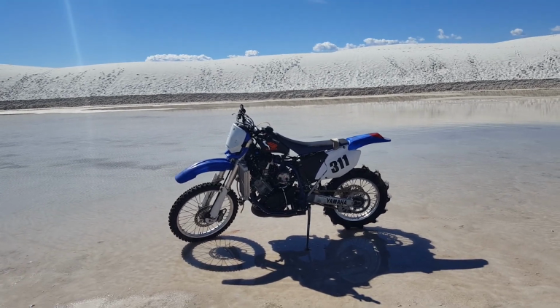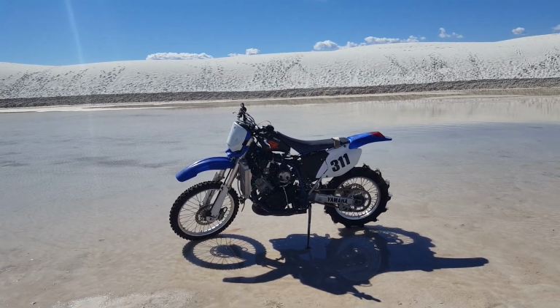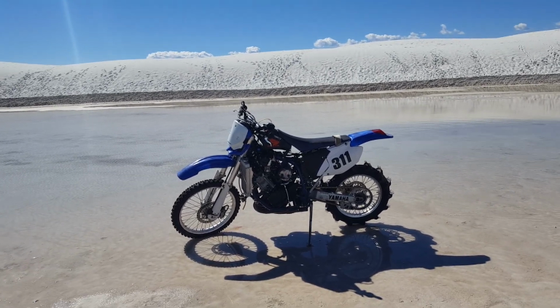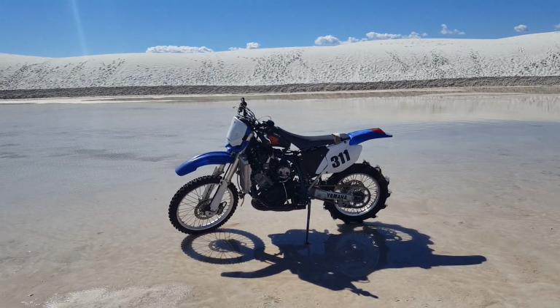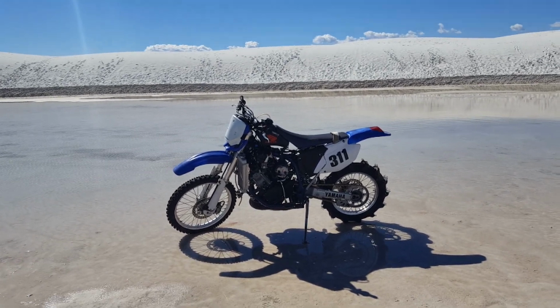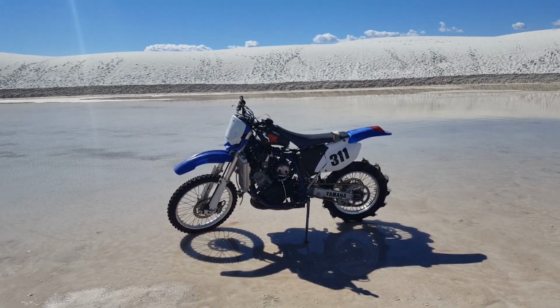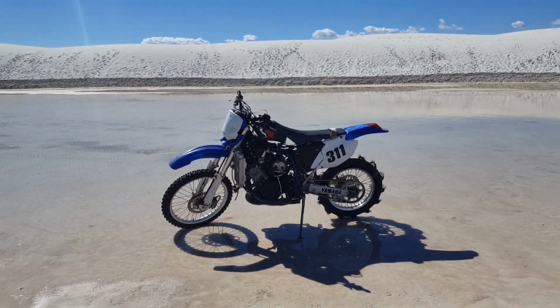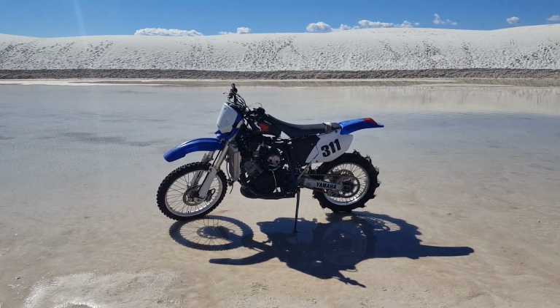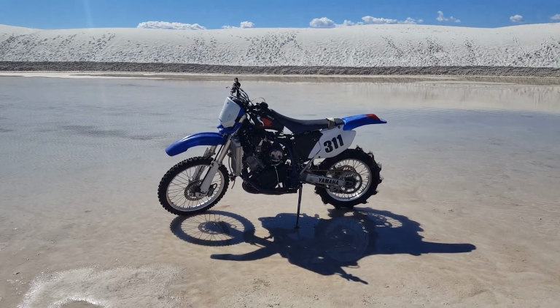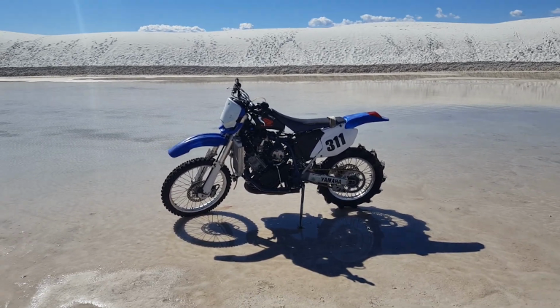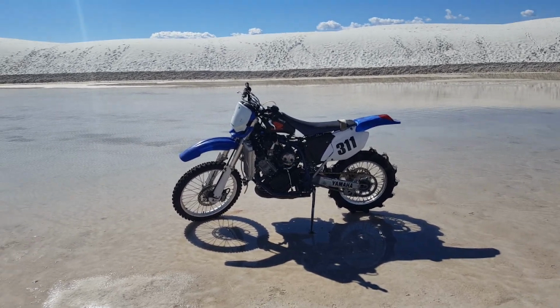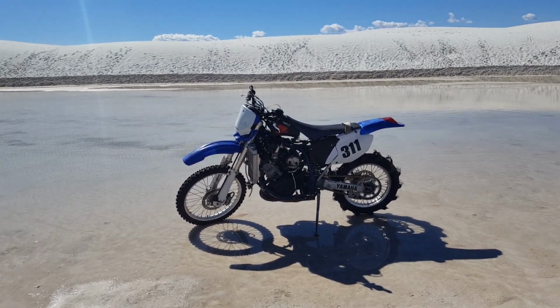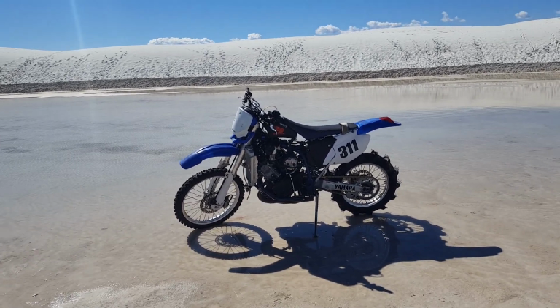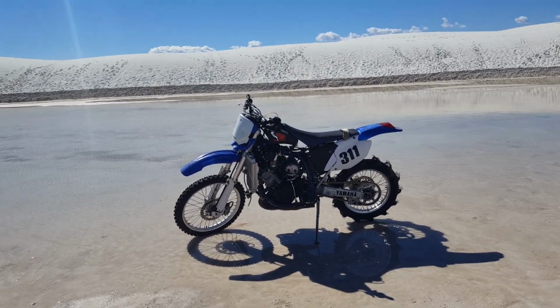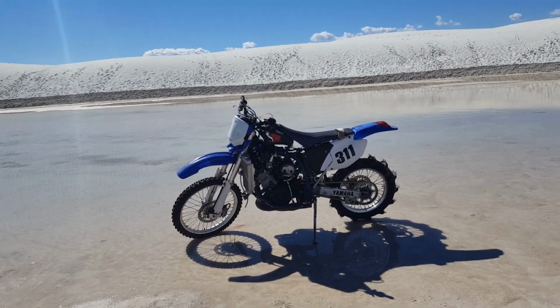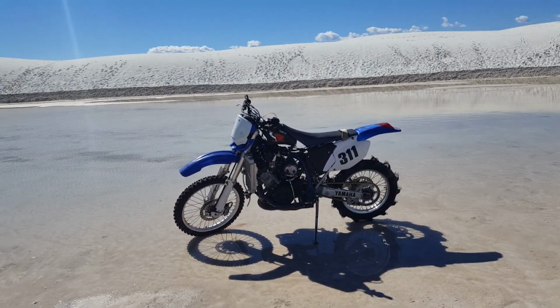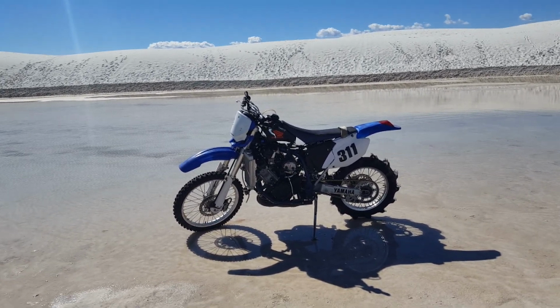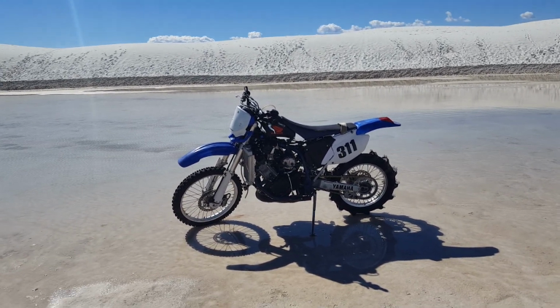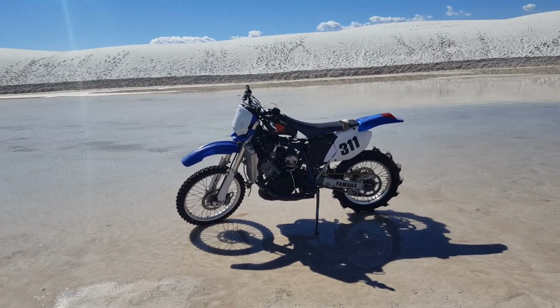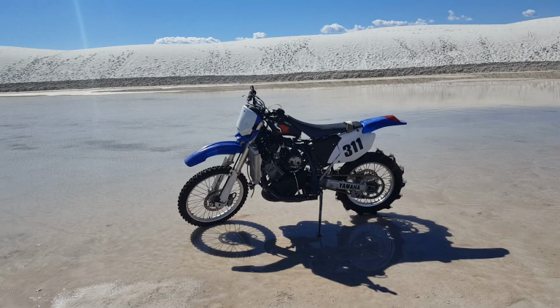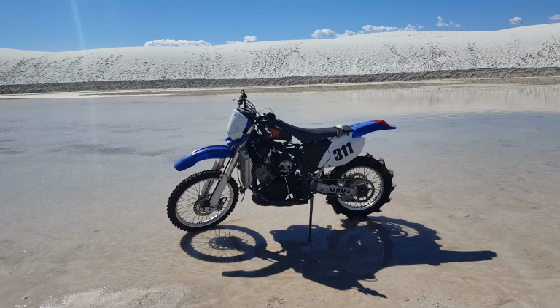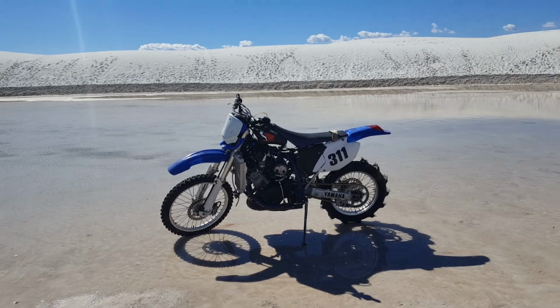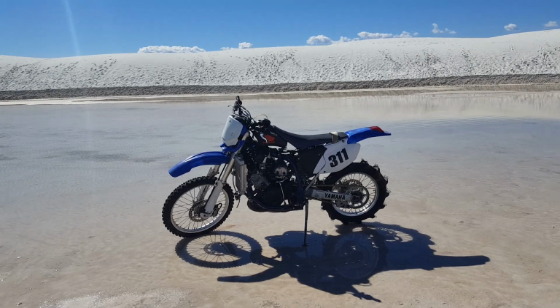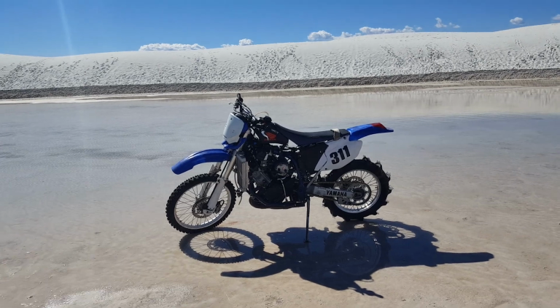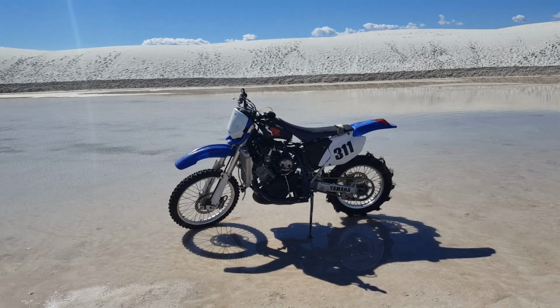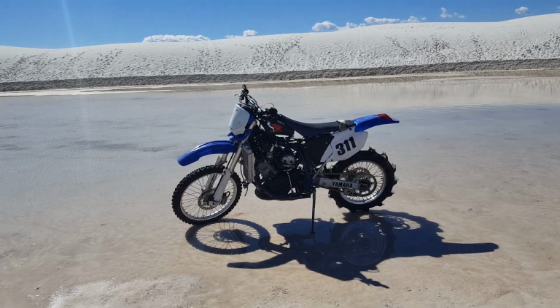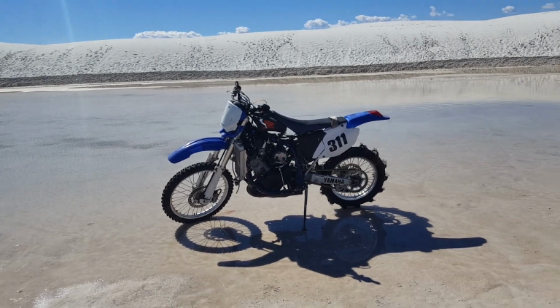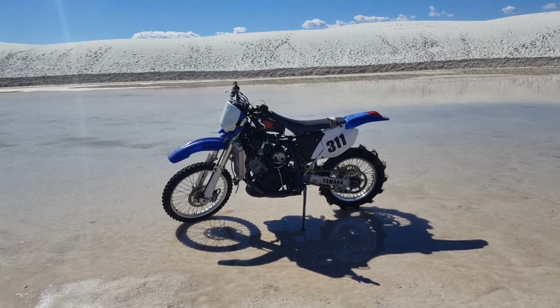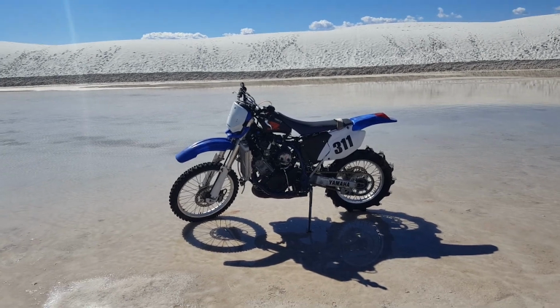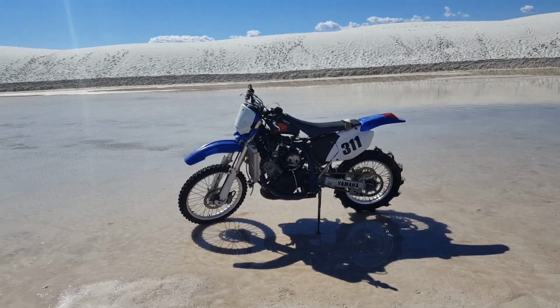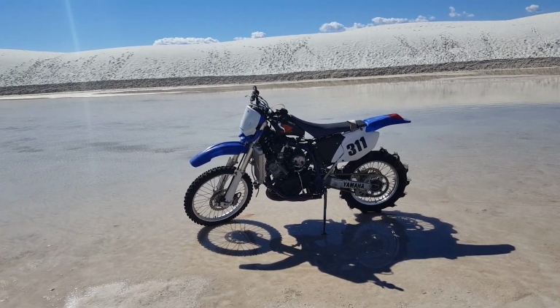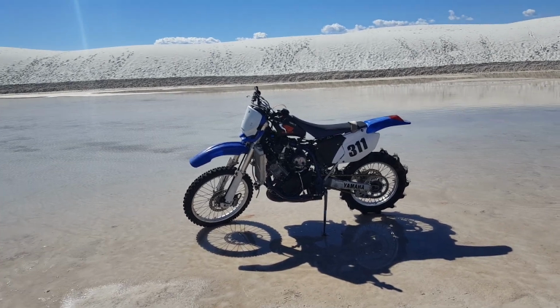Hopefully I'll be able to hydroplane out across the lake at 100 or 120 miles an hour. We'll see.